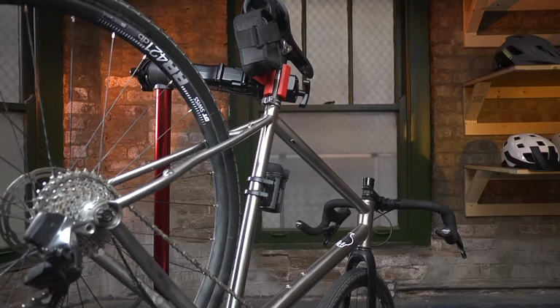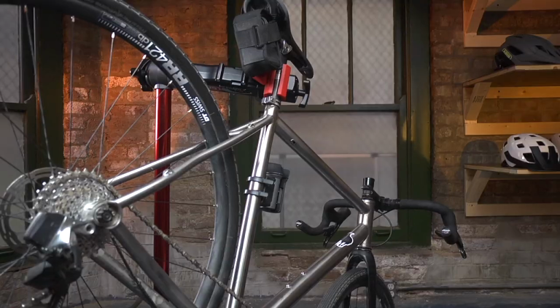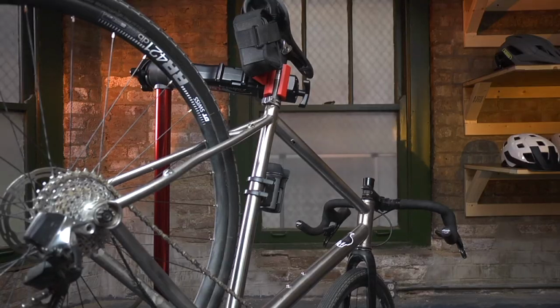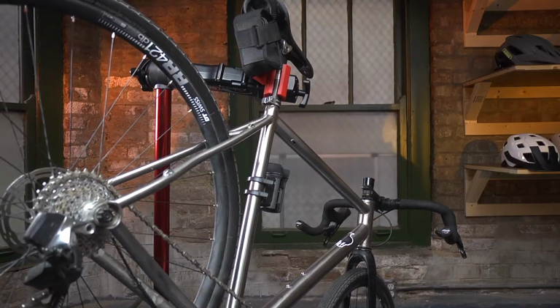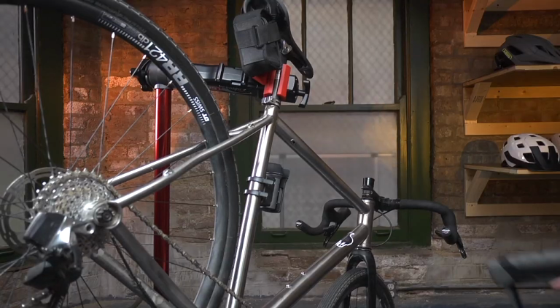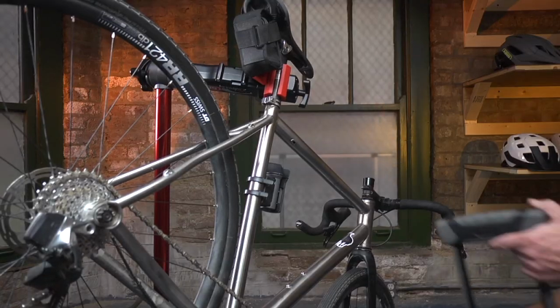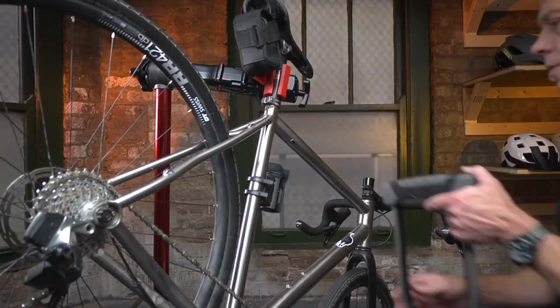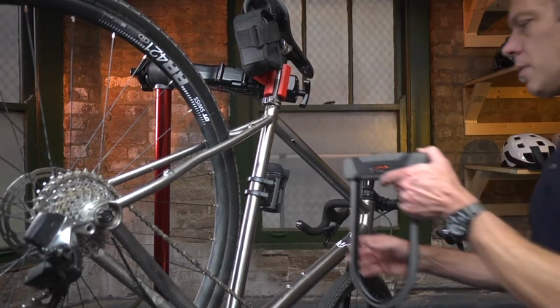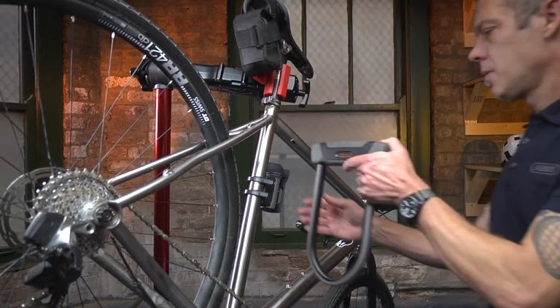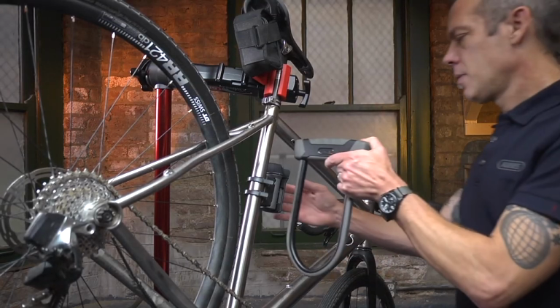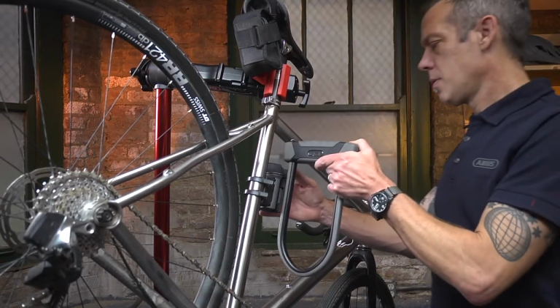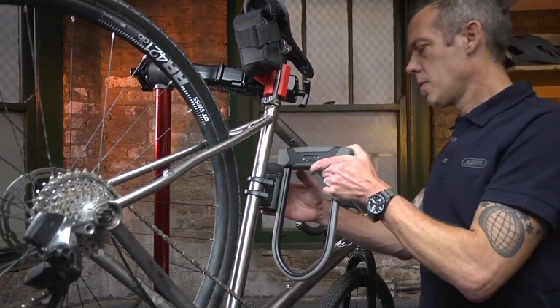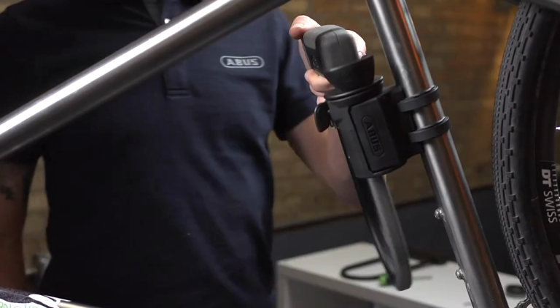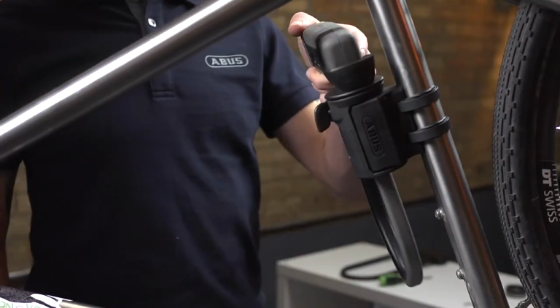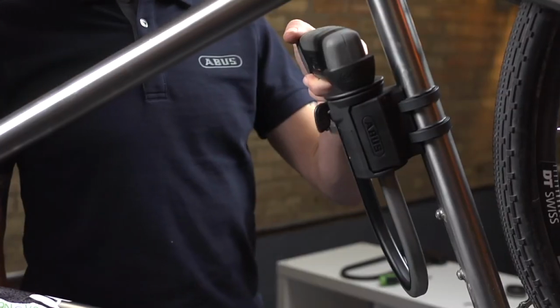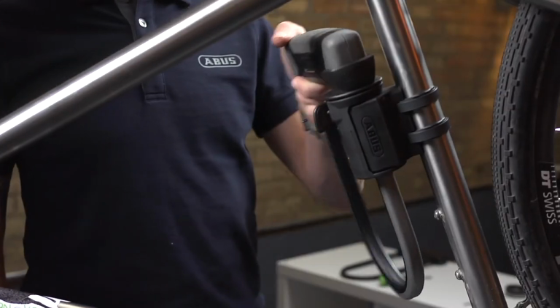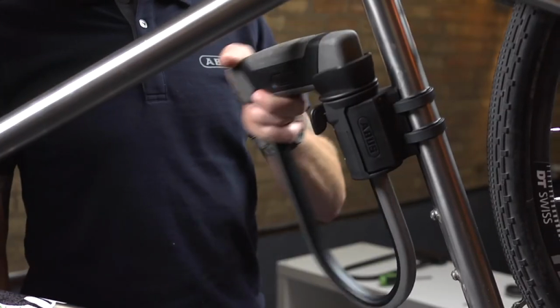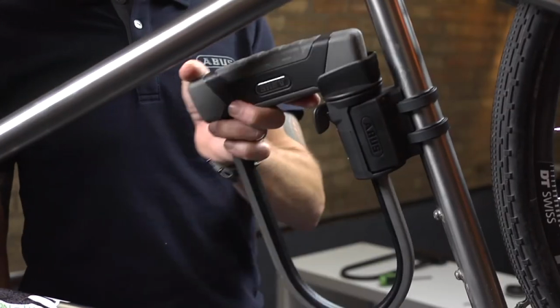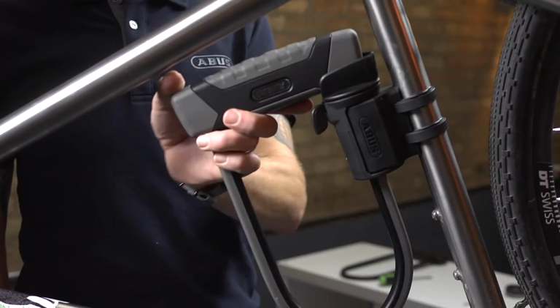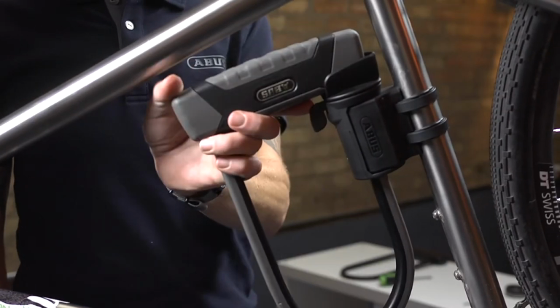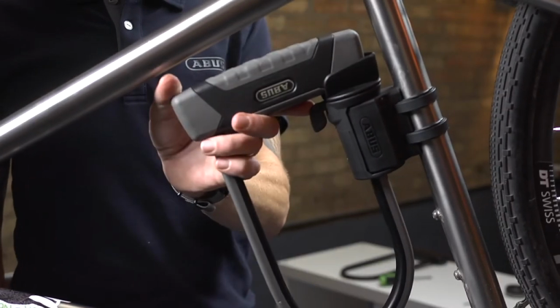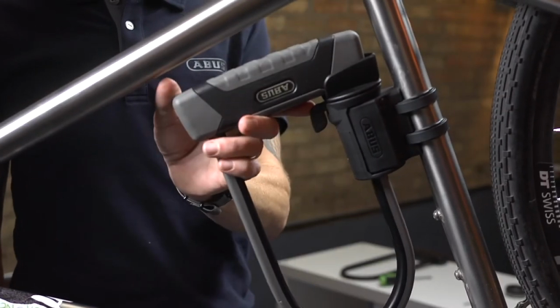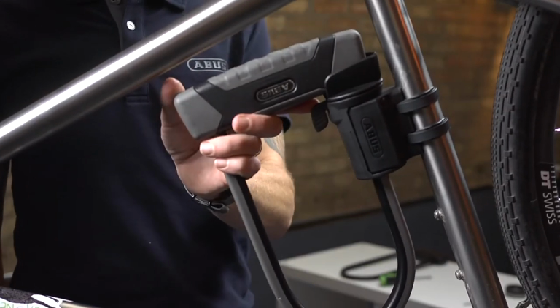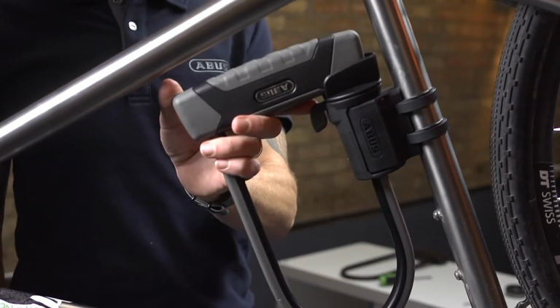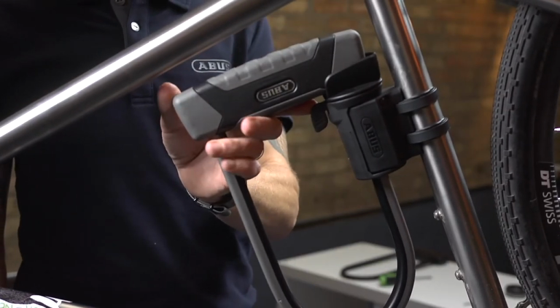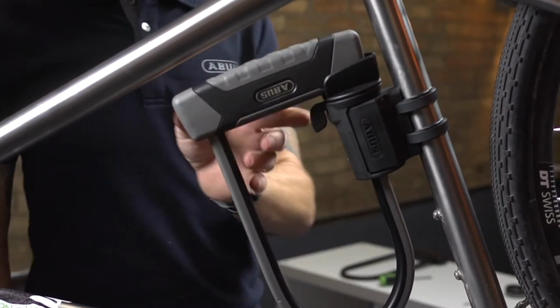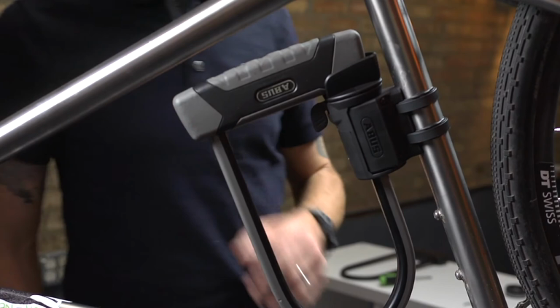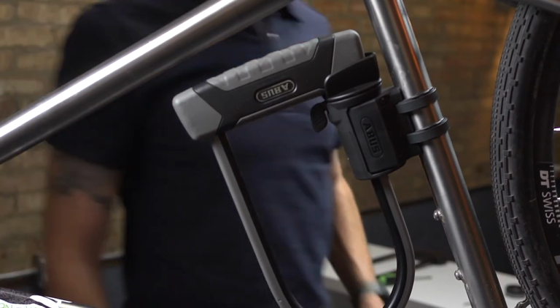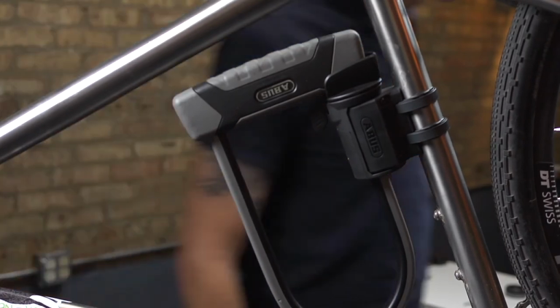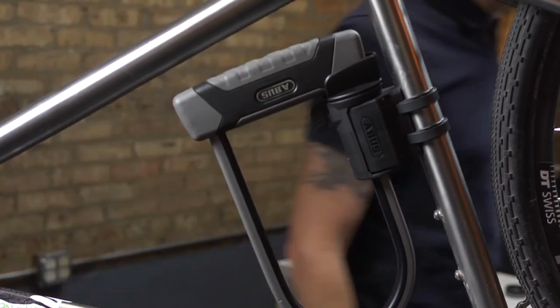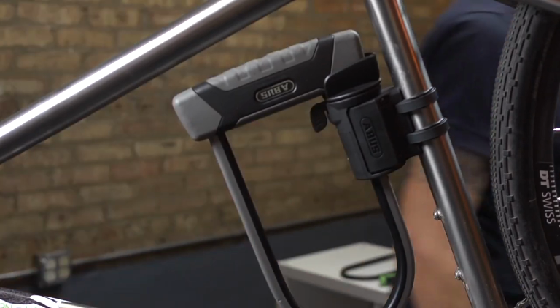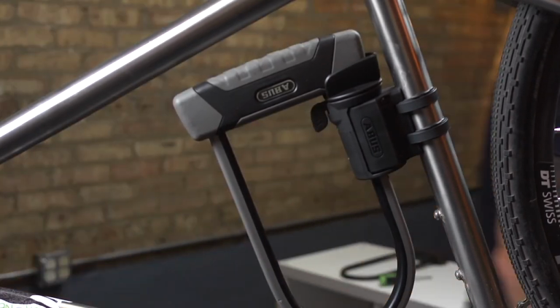Now, check how the lock fits. If everything looks good, you are now ready to ride.